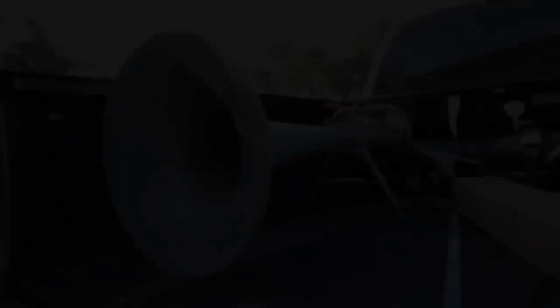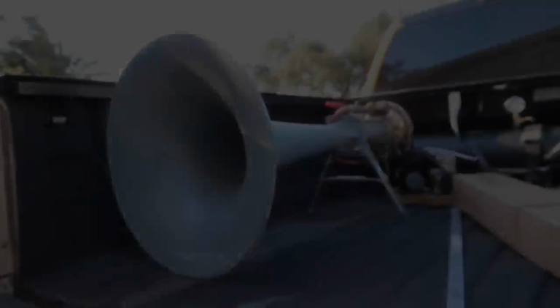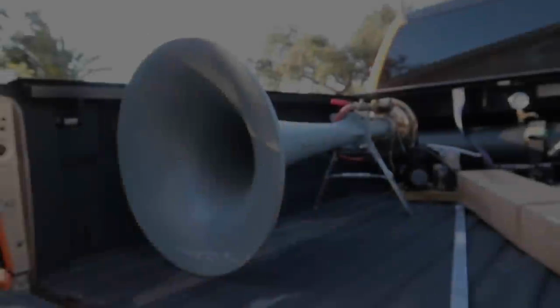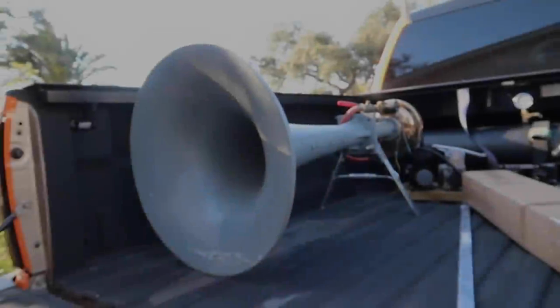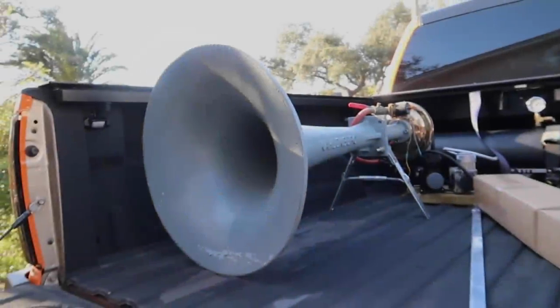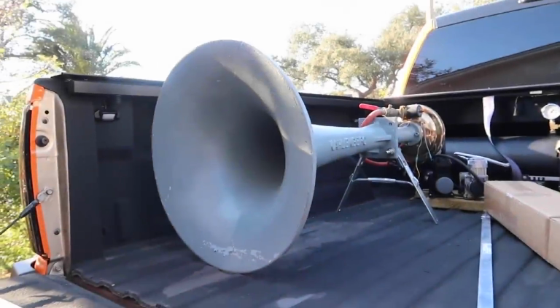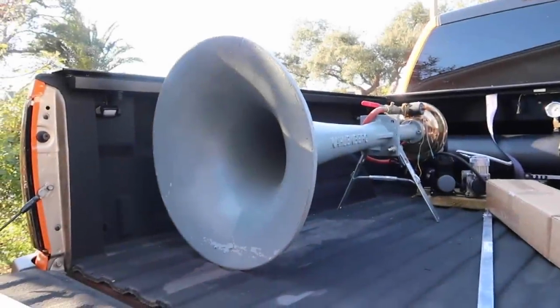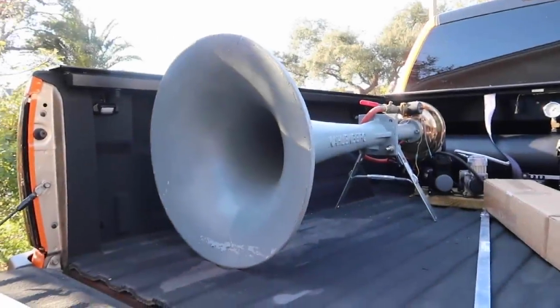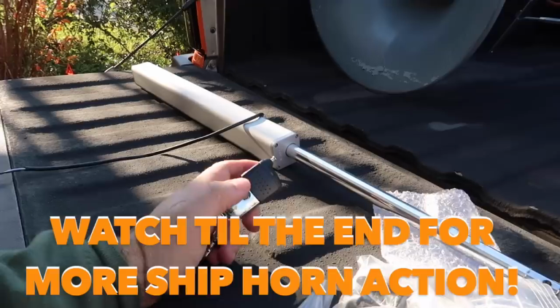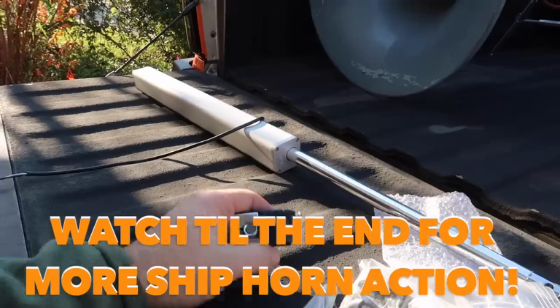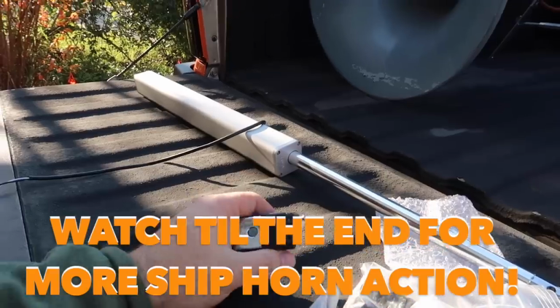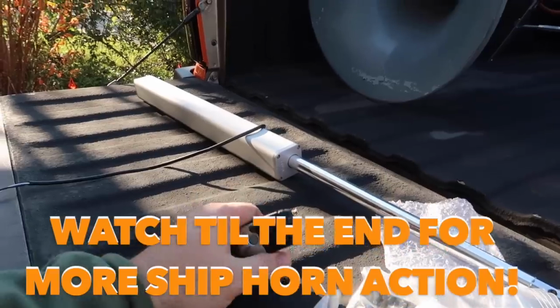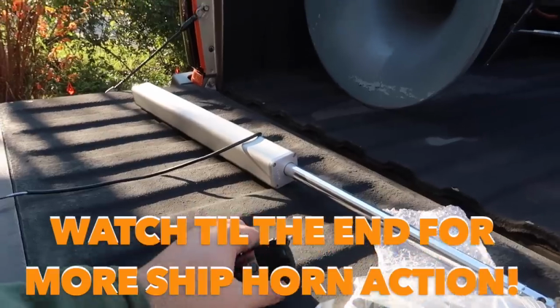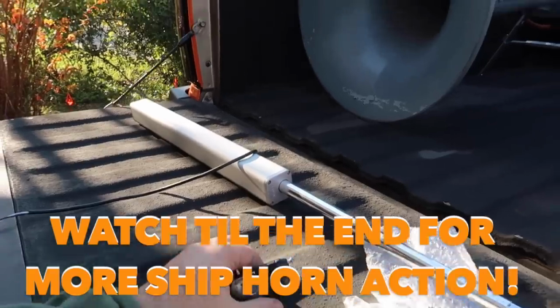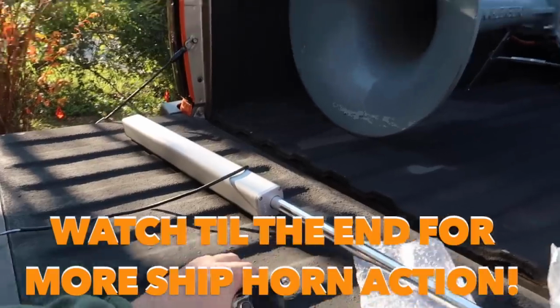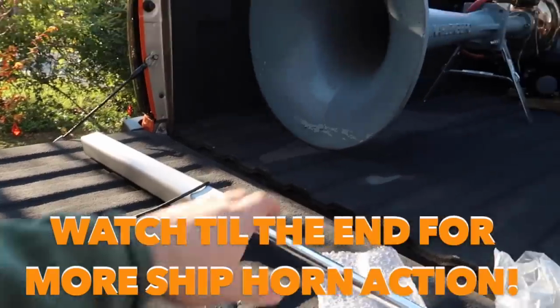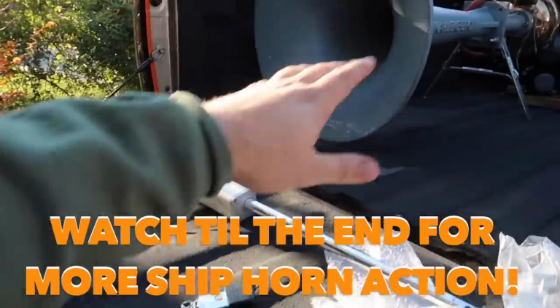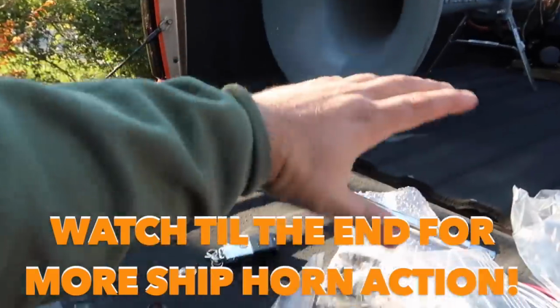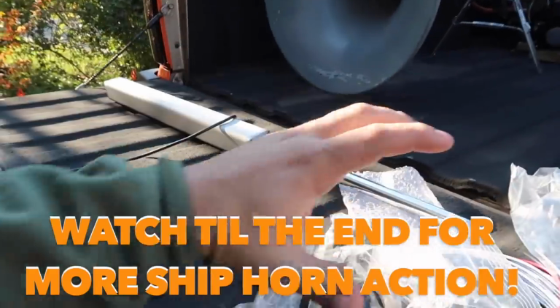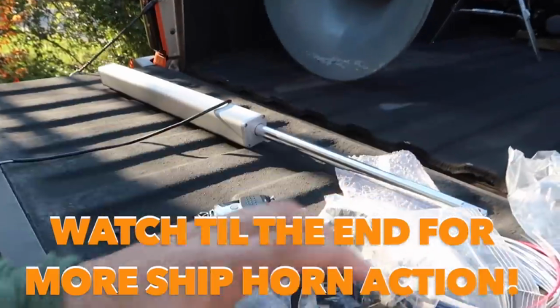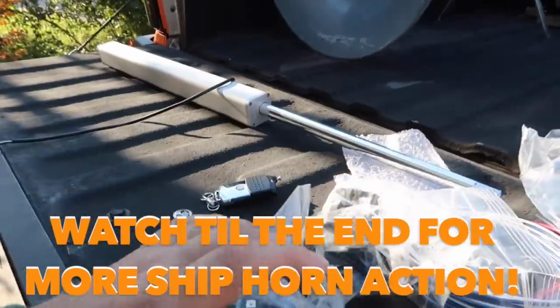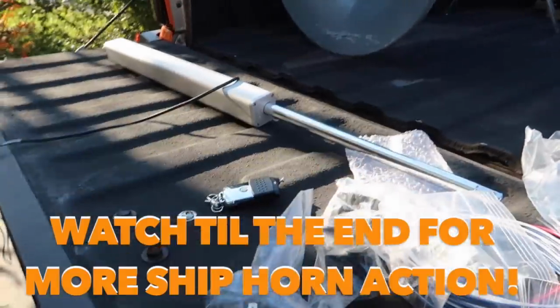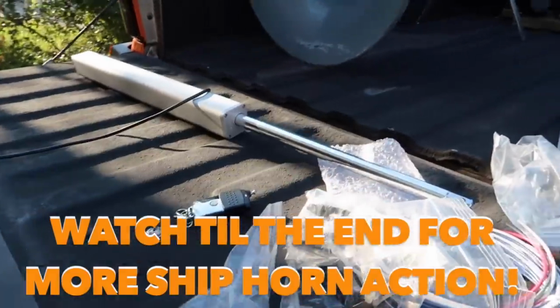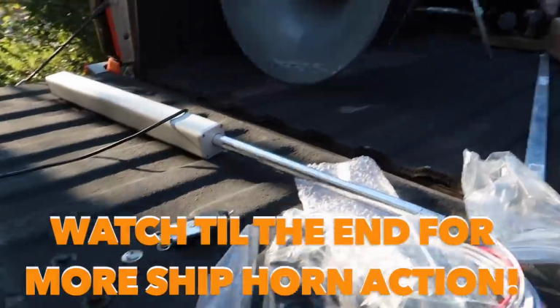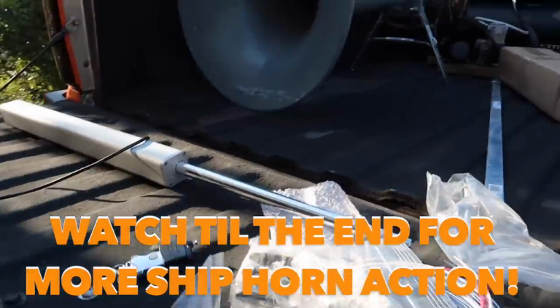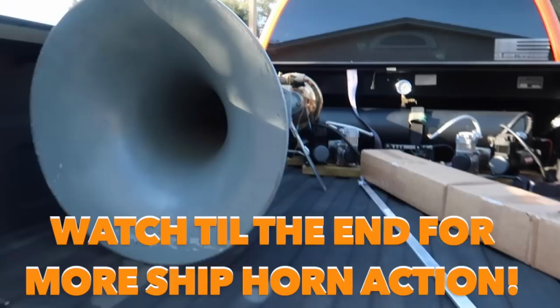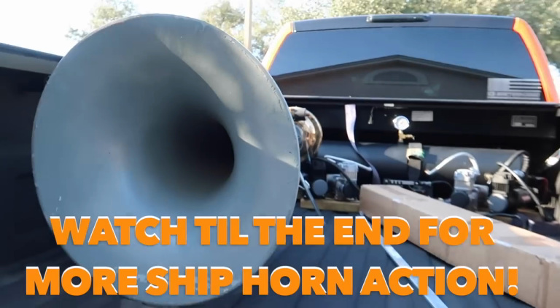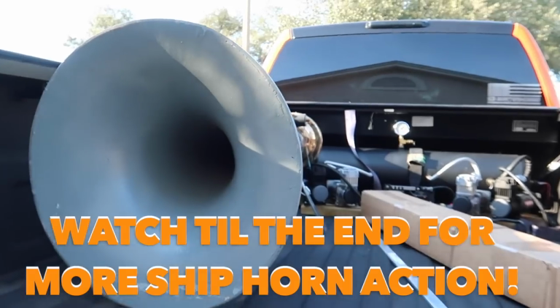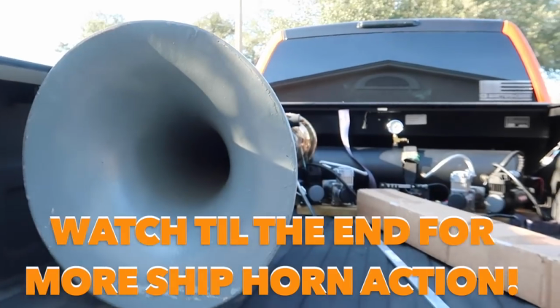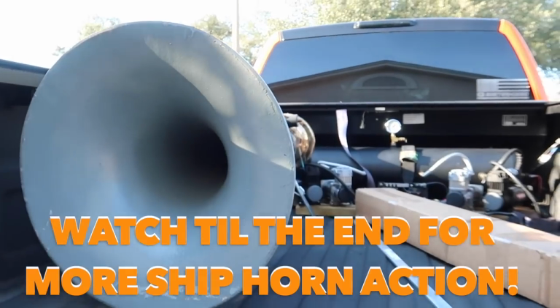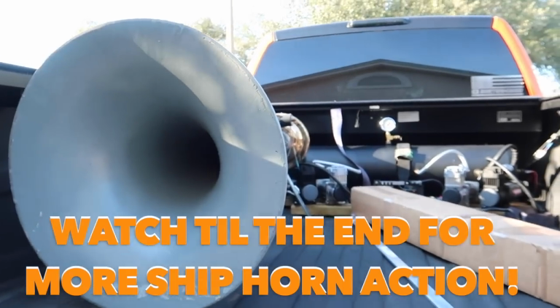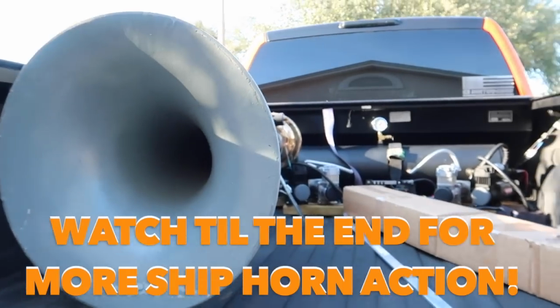If someone wants to tailgate me, press that — the tailgate will lower down and we can let it rip.